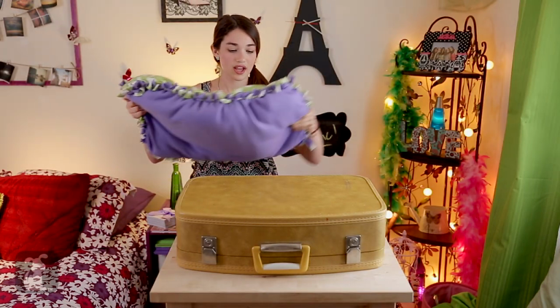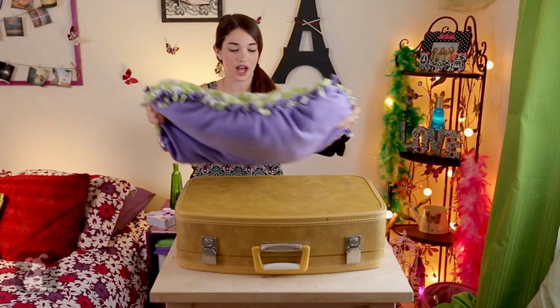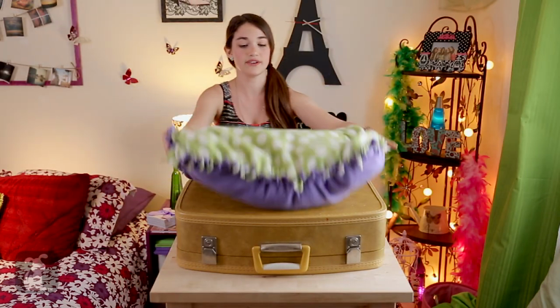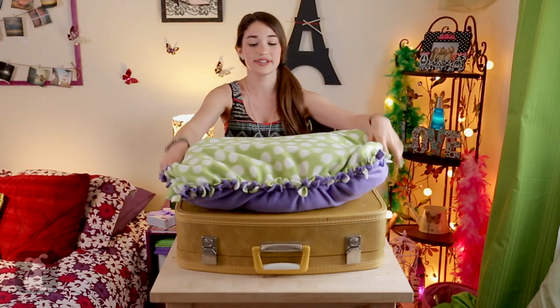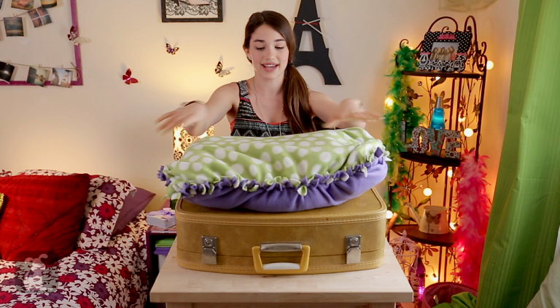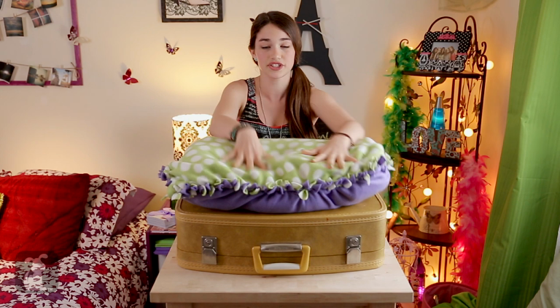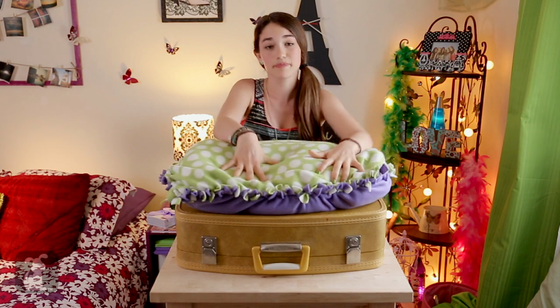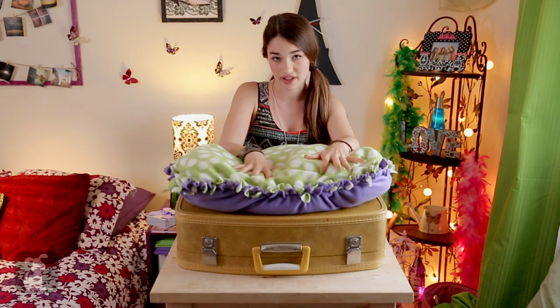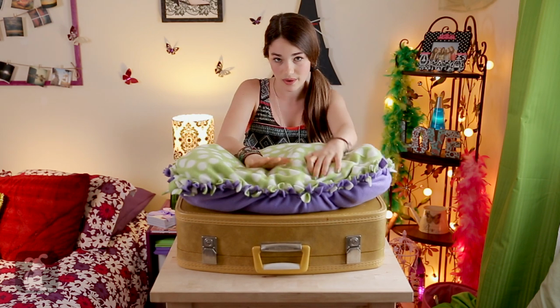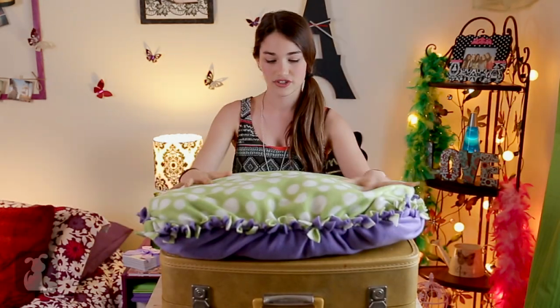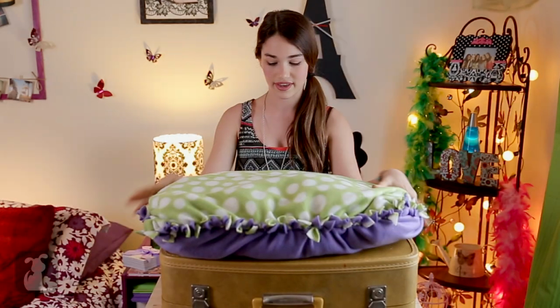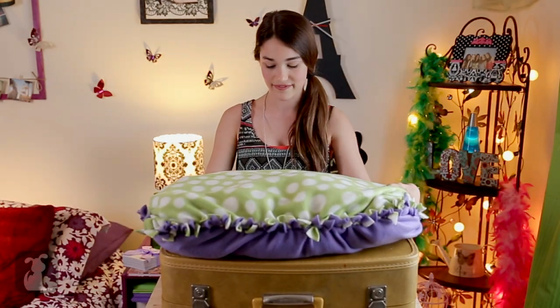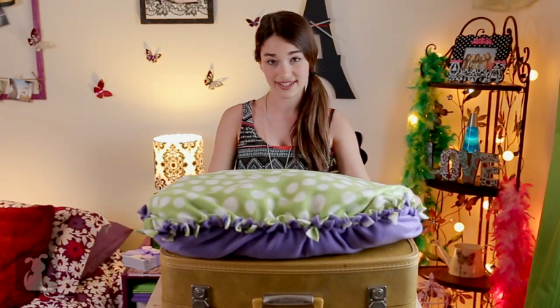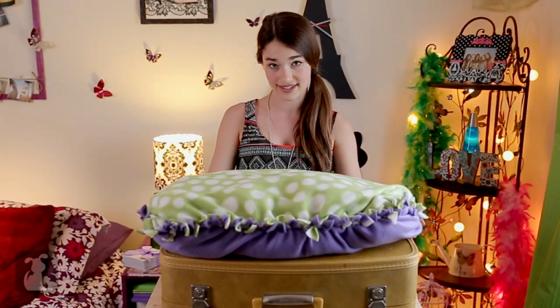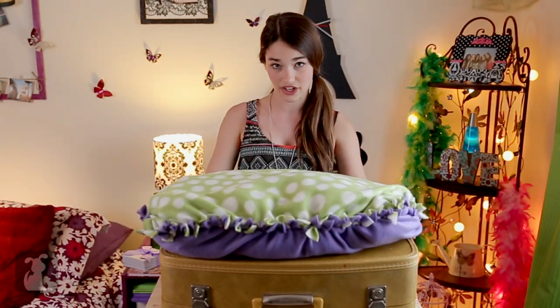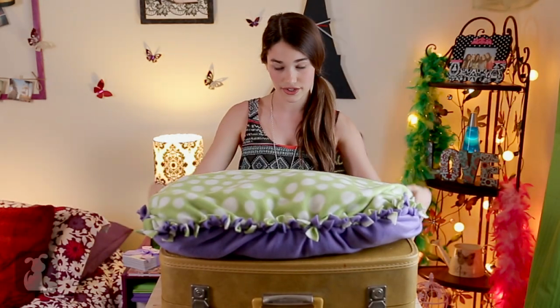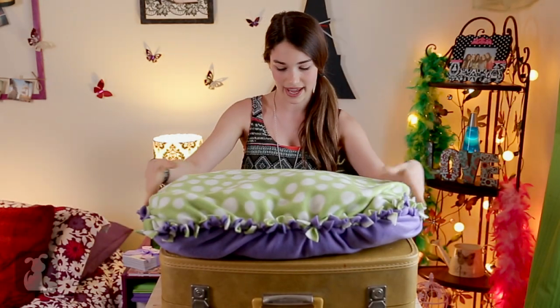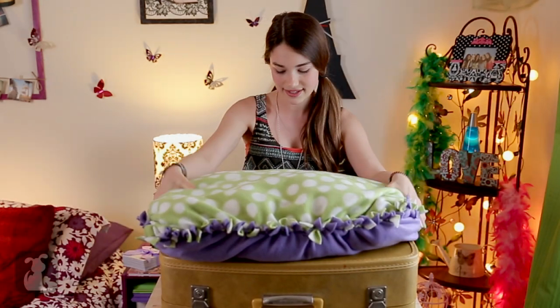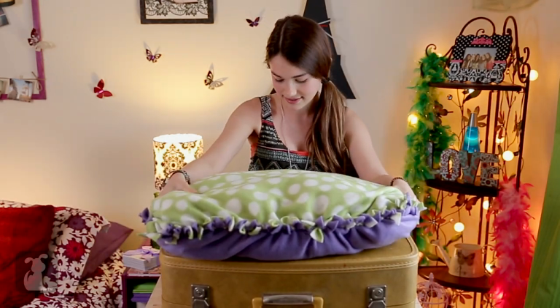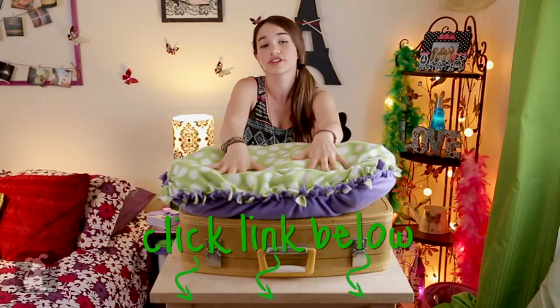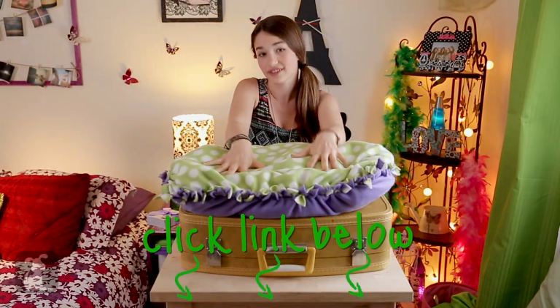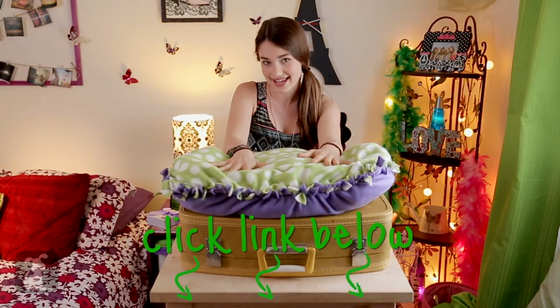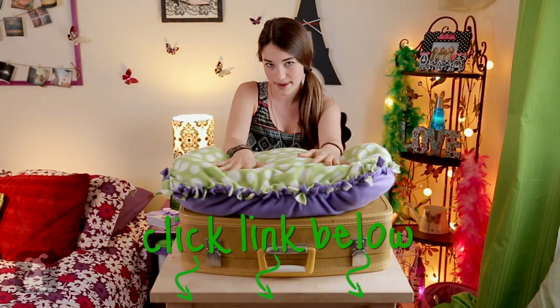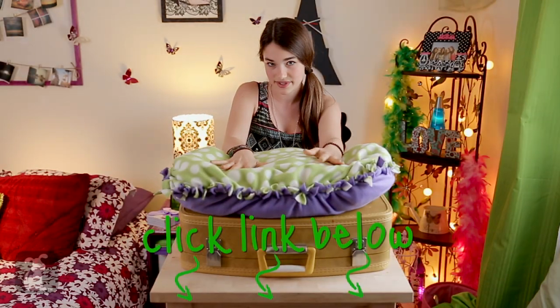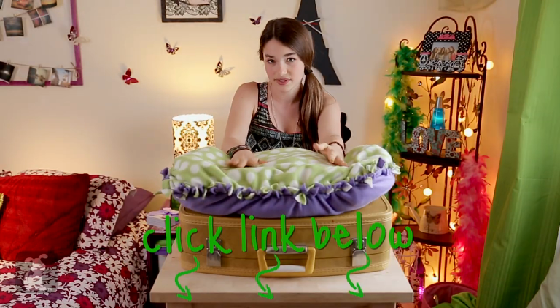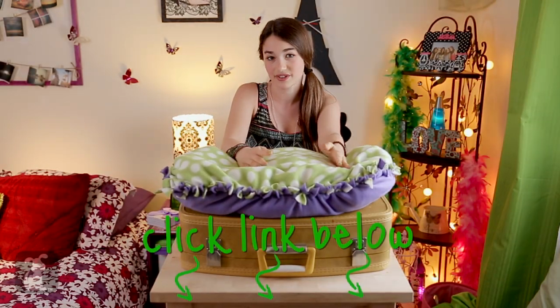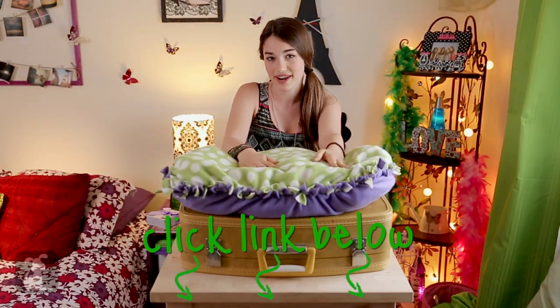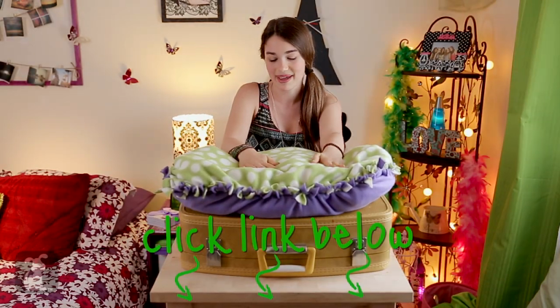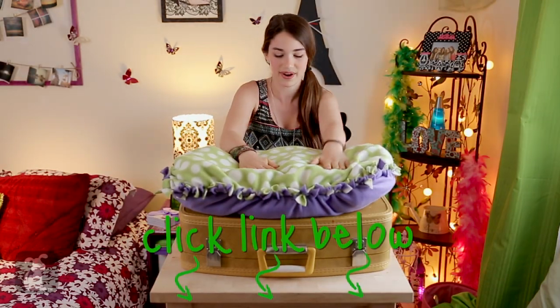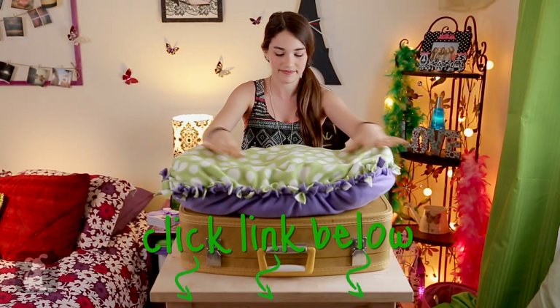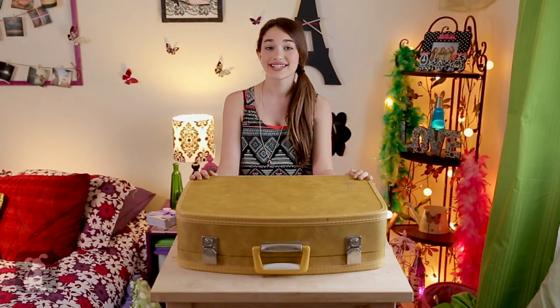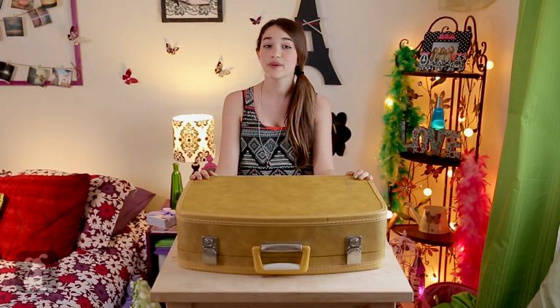Cut and resize your pillow so that it fits inside your suitcase. Look at the last episode to learn how to make one.